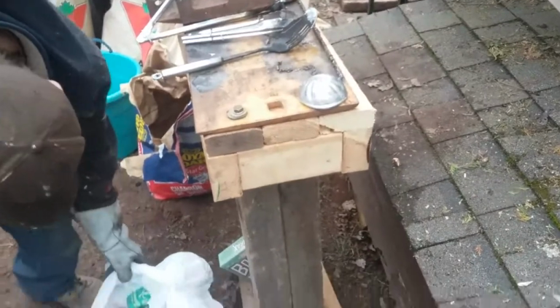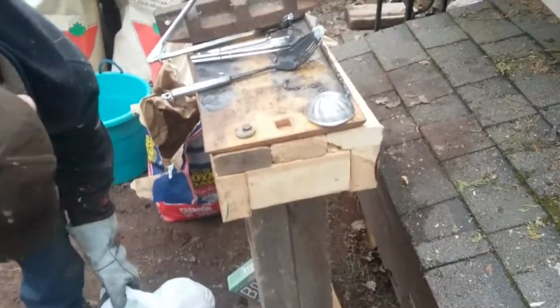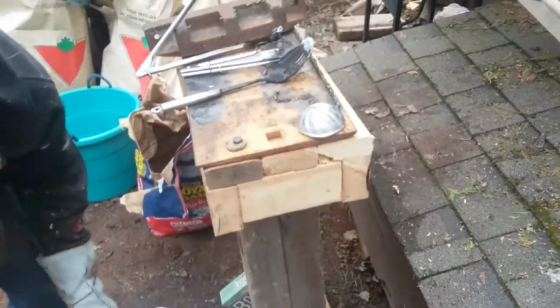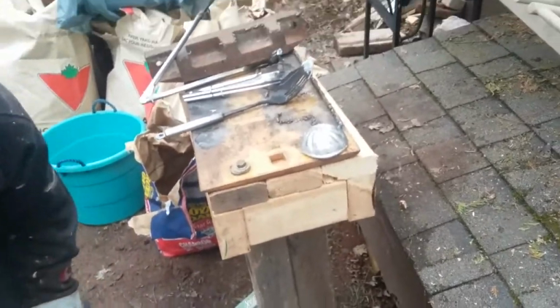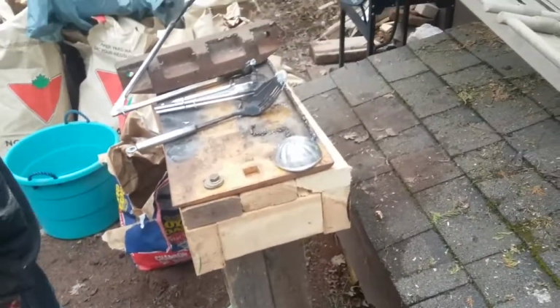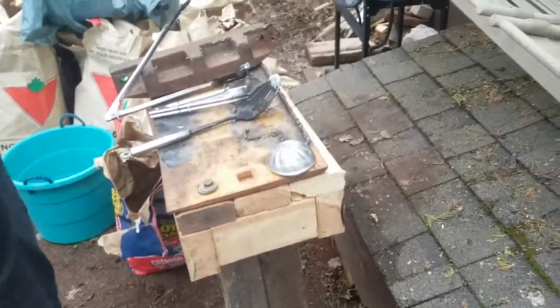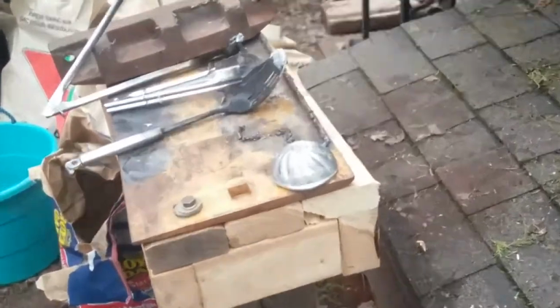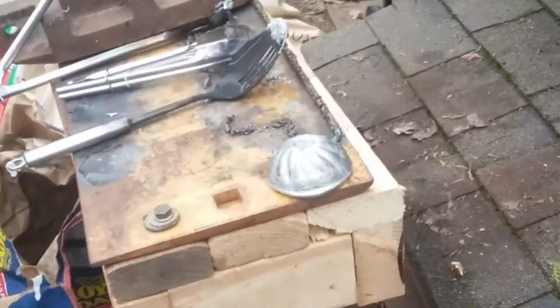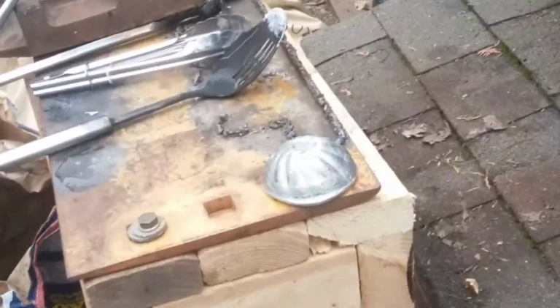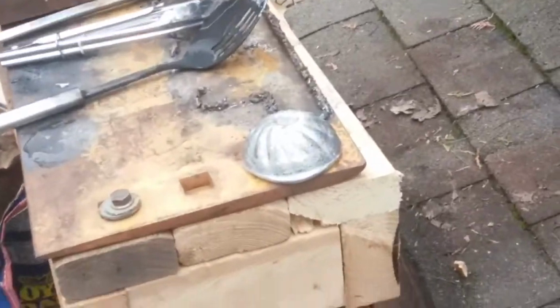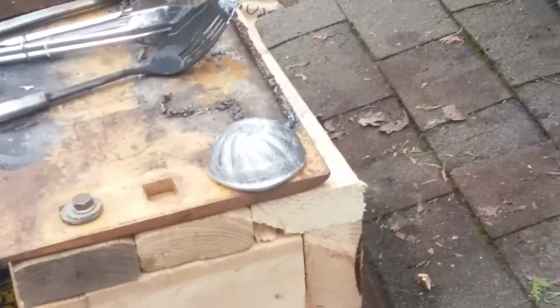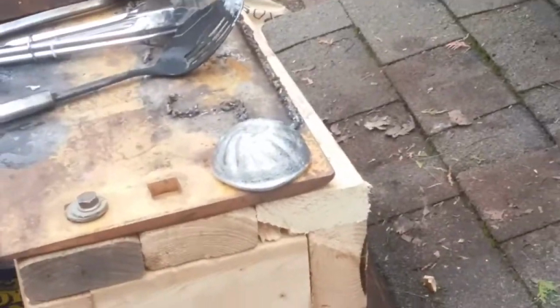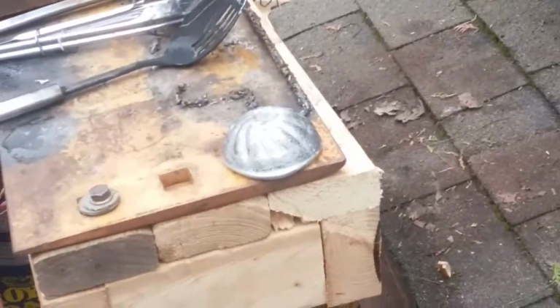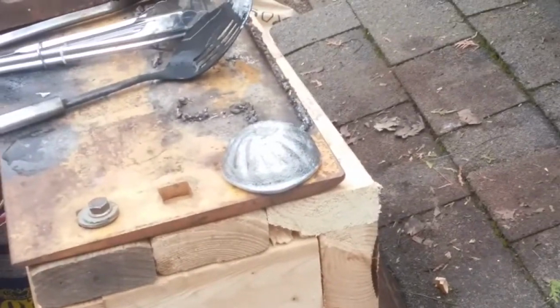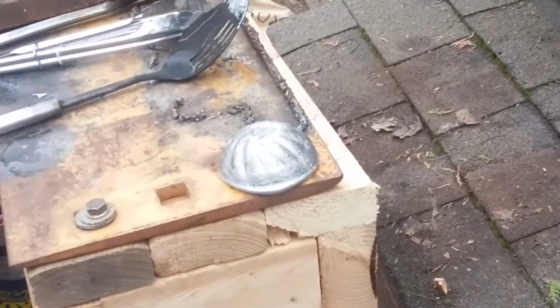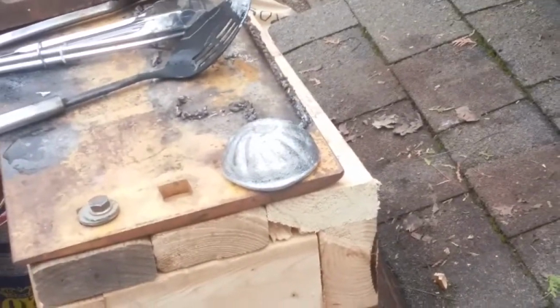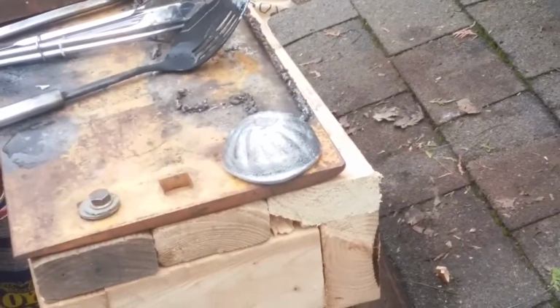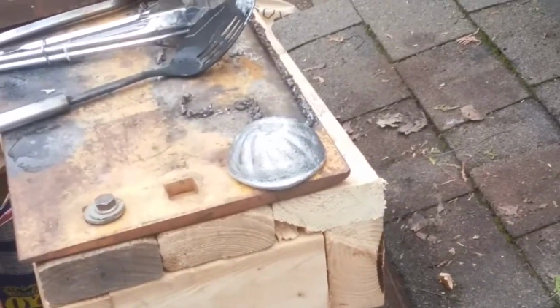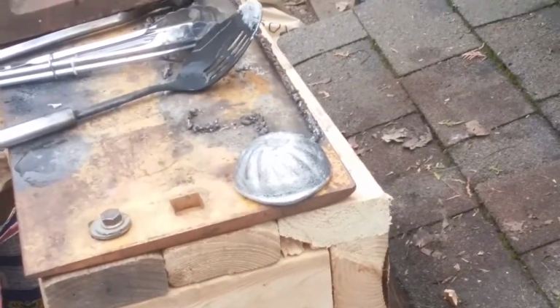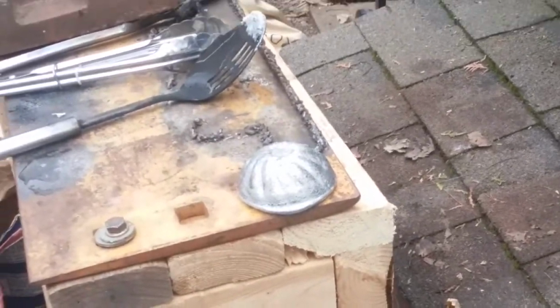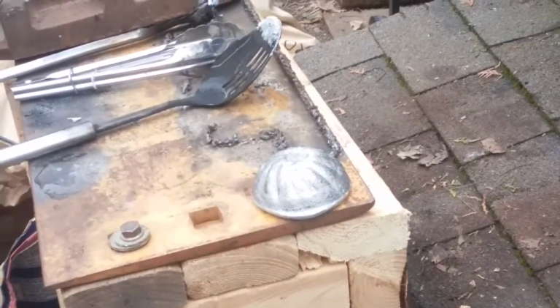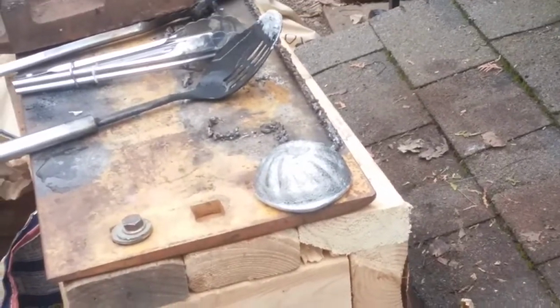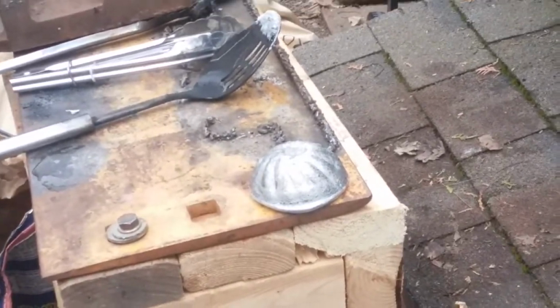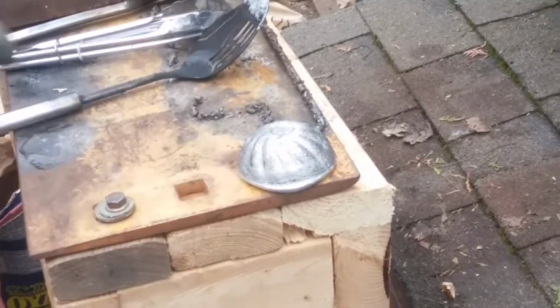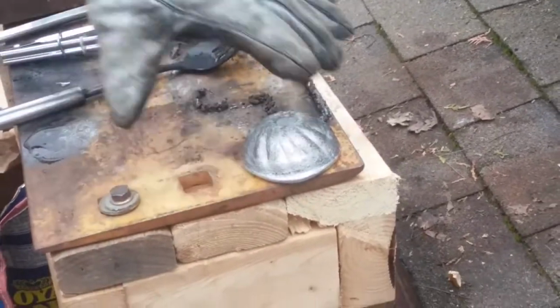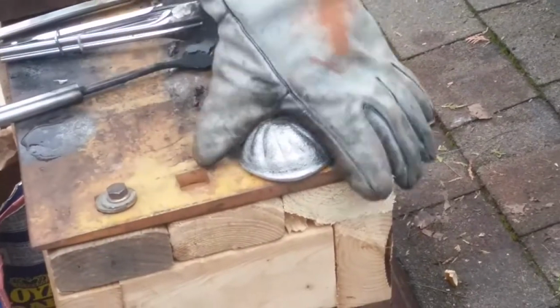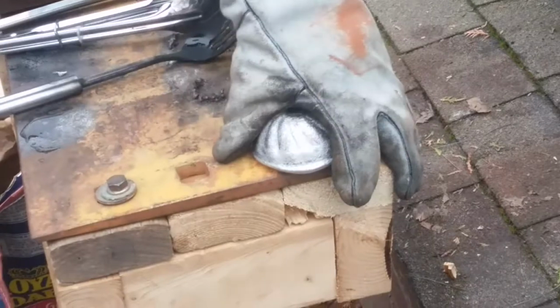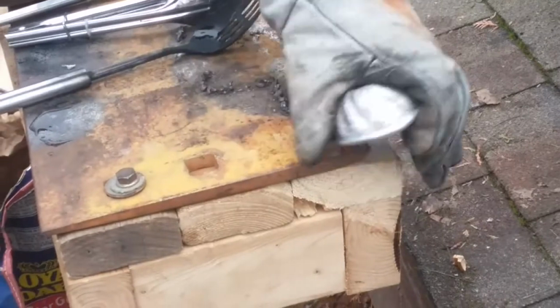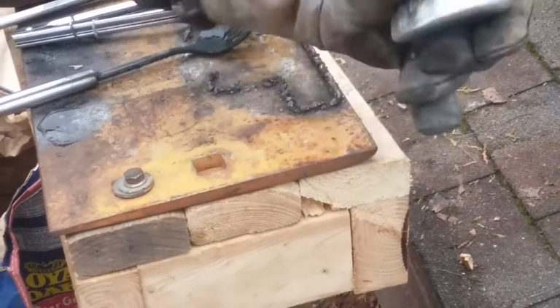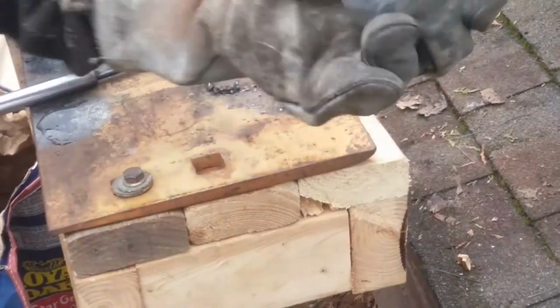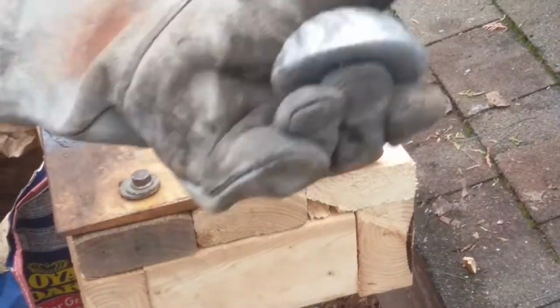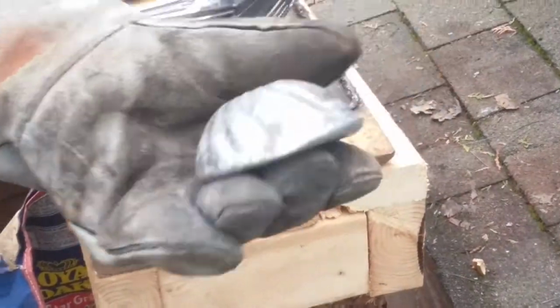That's our first cast there, nice and cooled off.